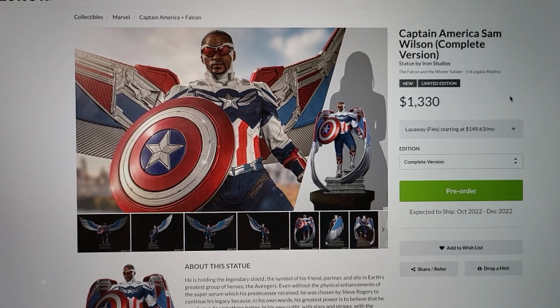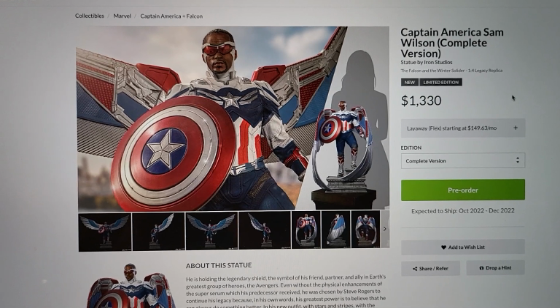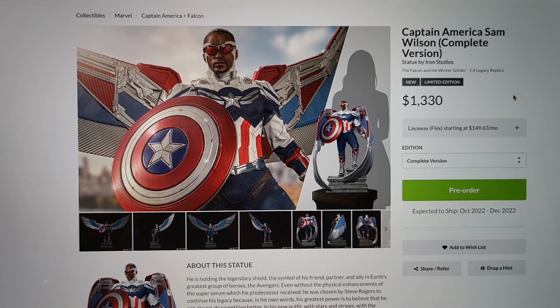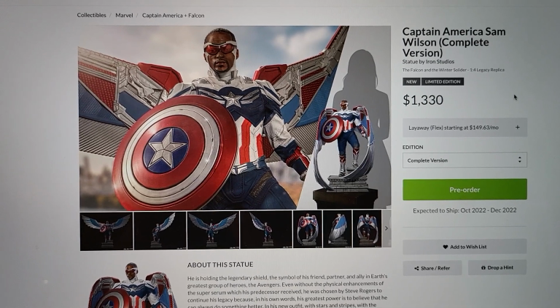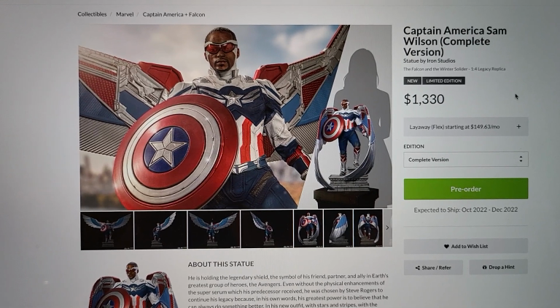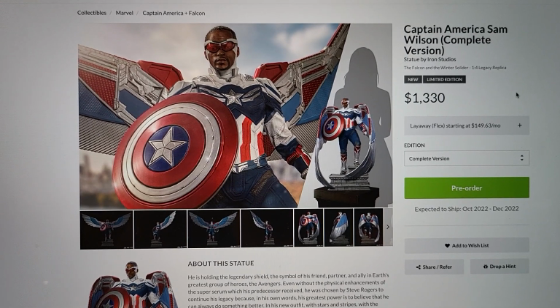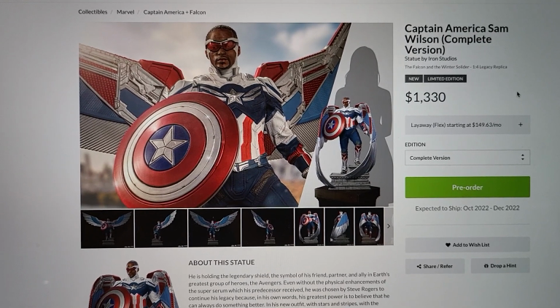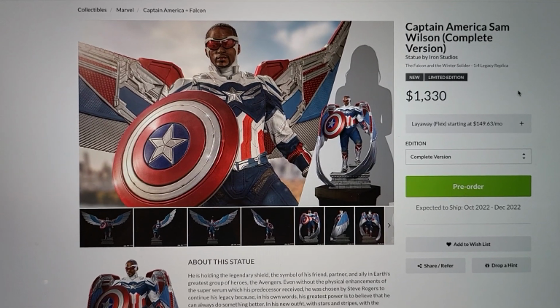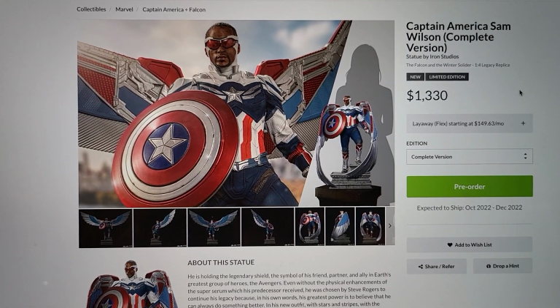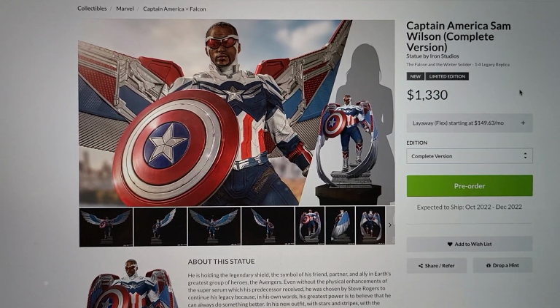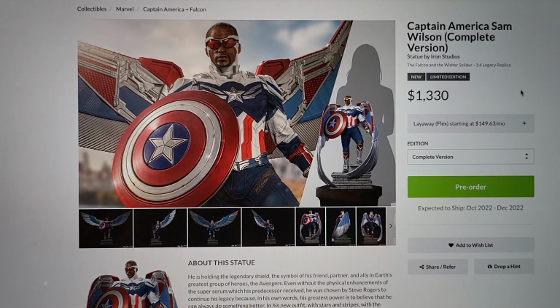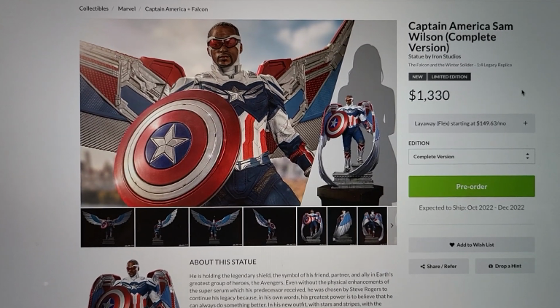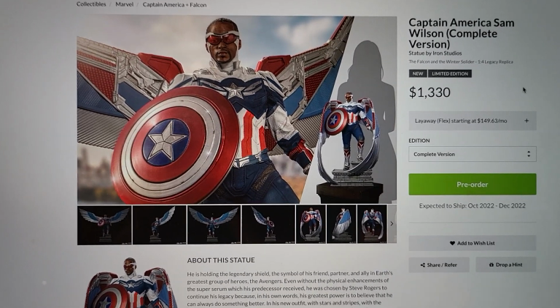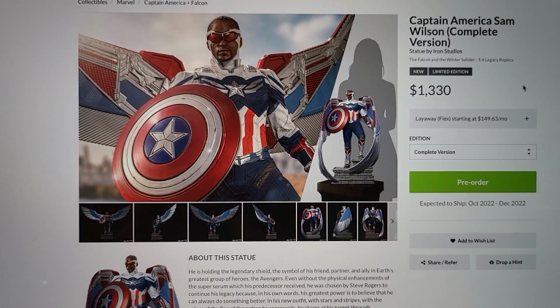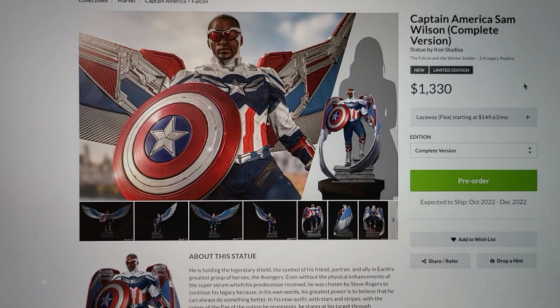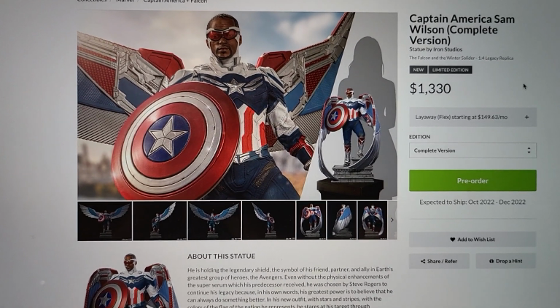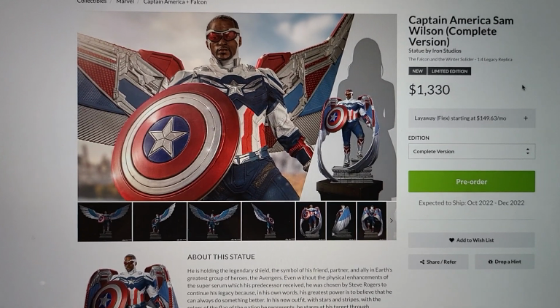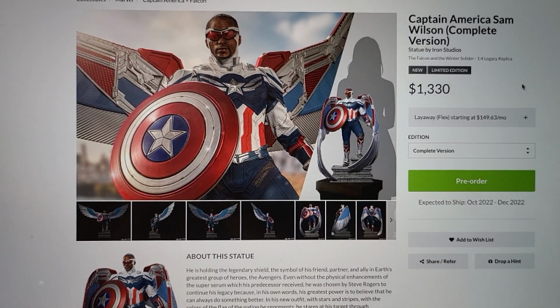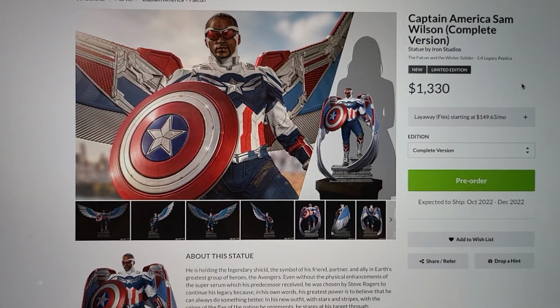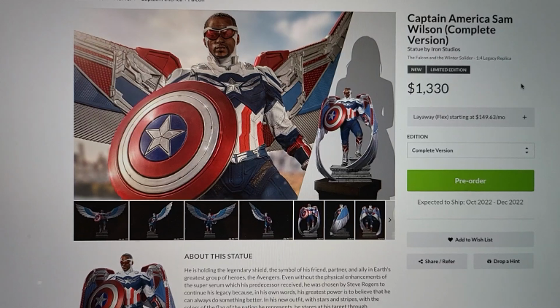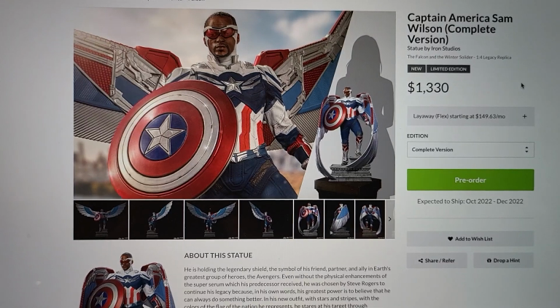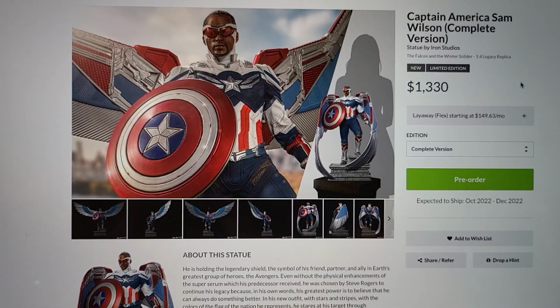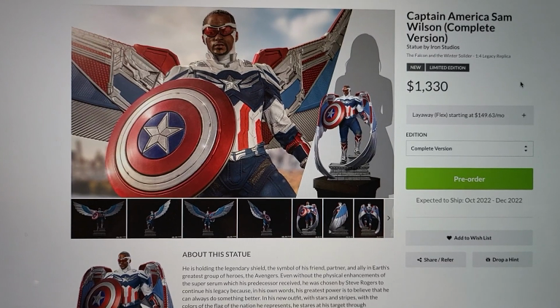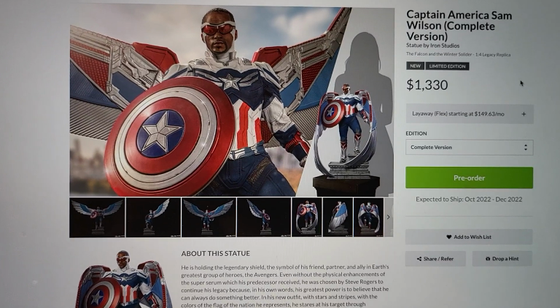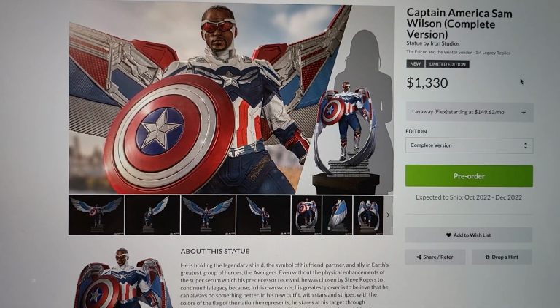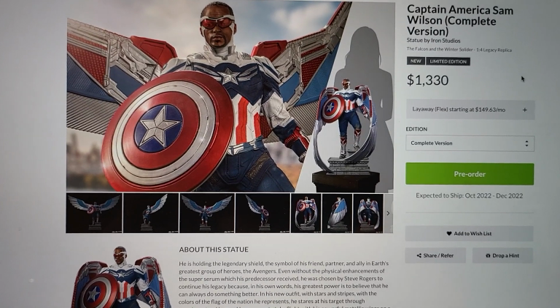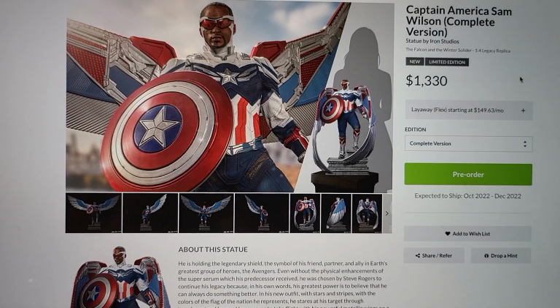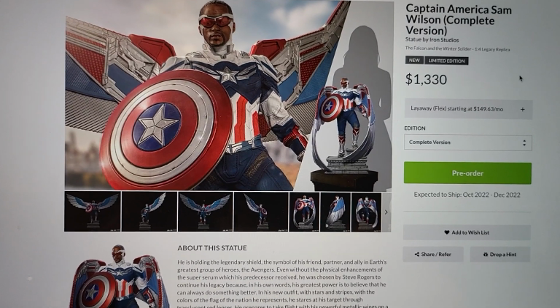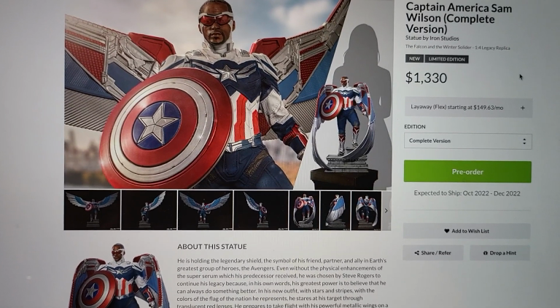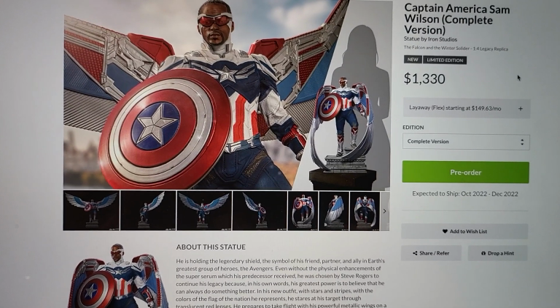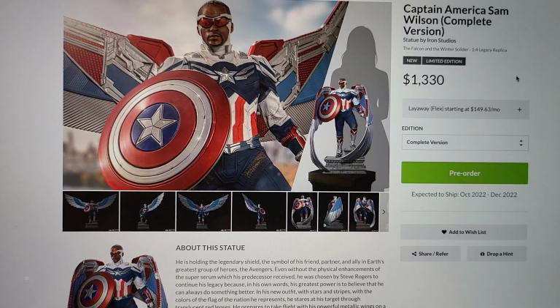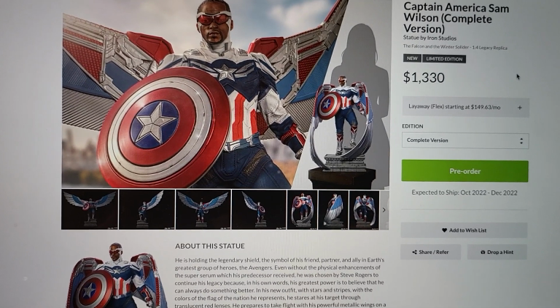What is going on YouTubers? Welcome to another video. Today we're going to be checking out Captain America Sam Wilson by Iron Studios.